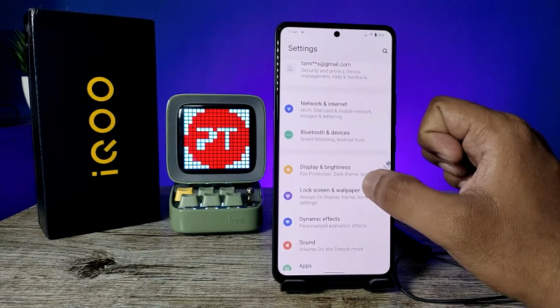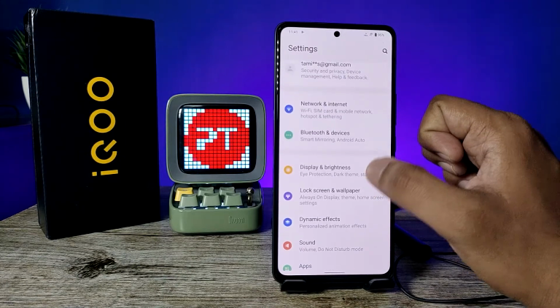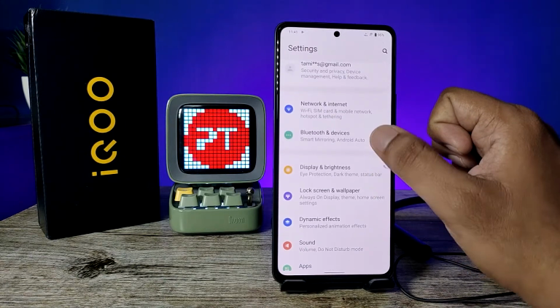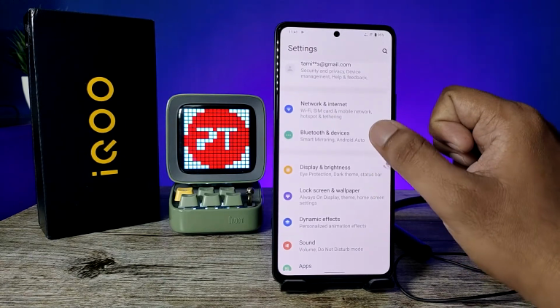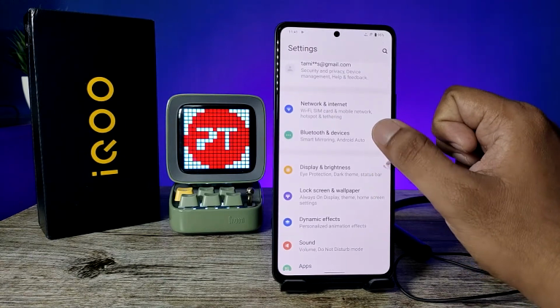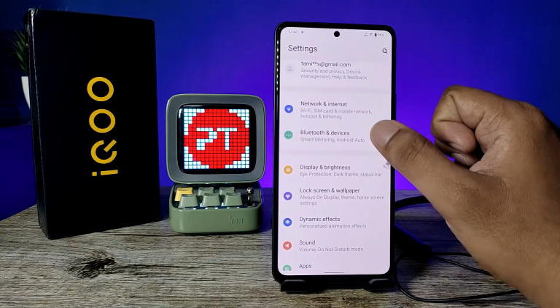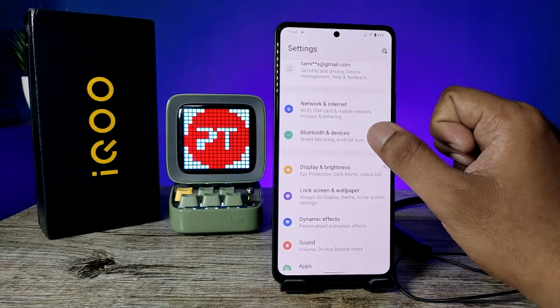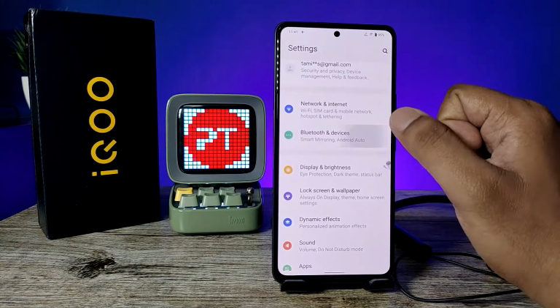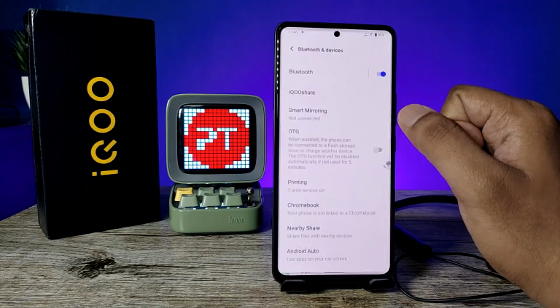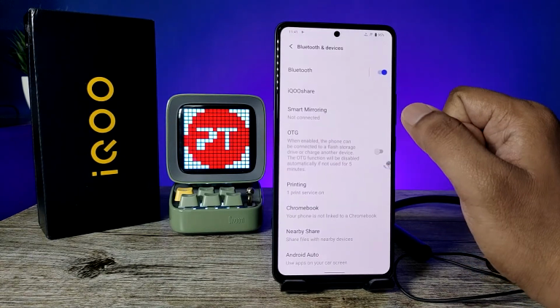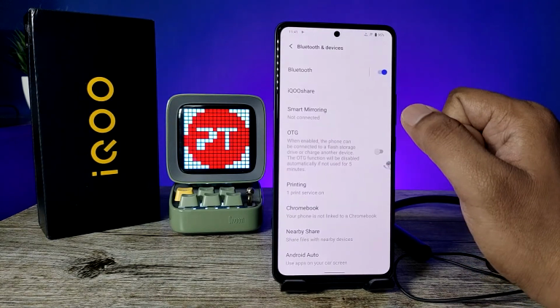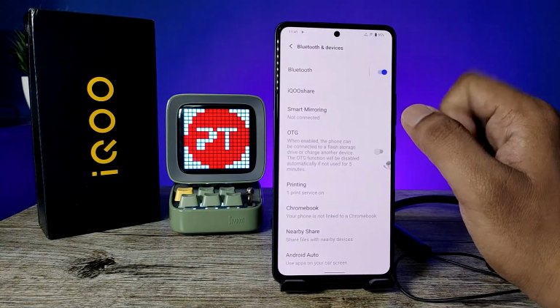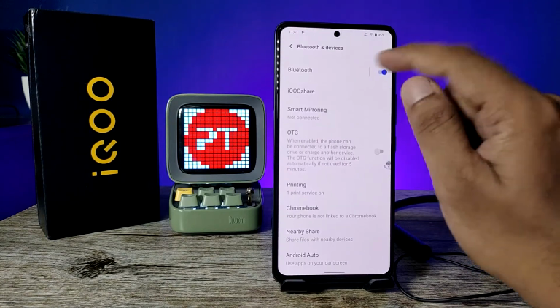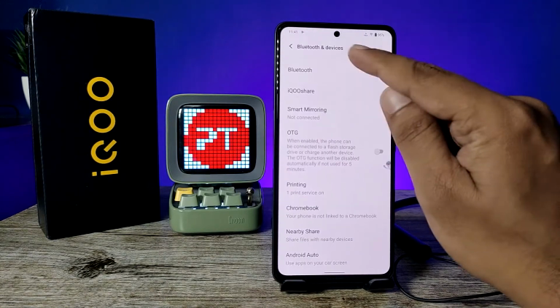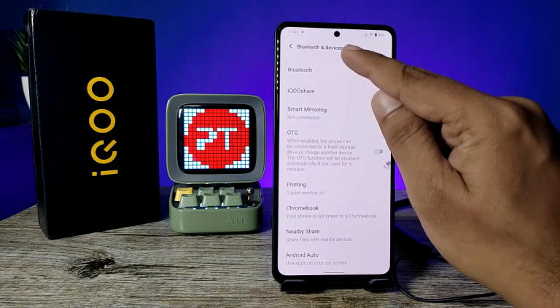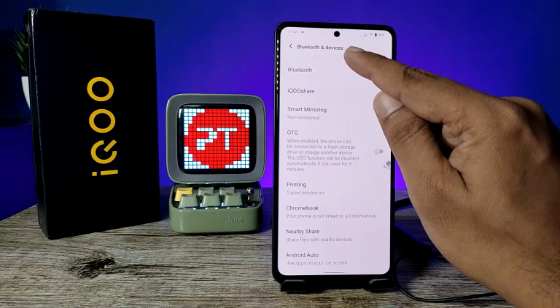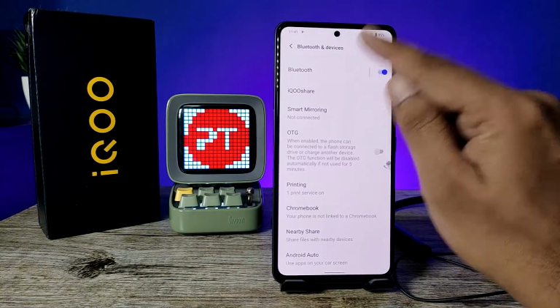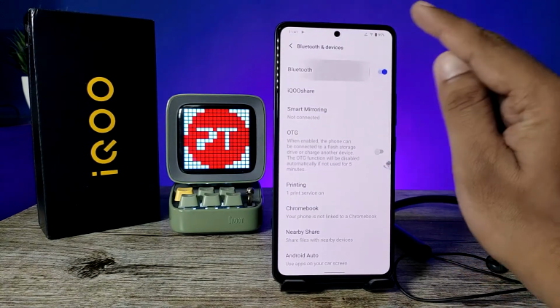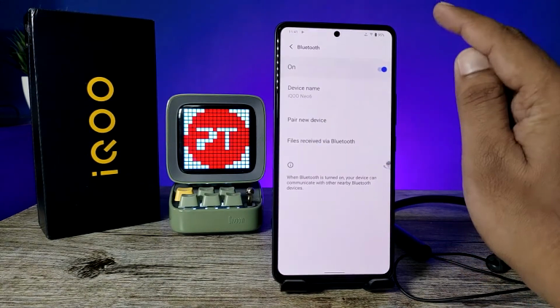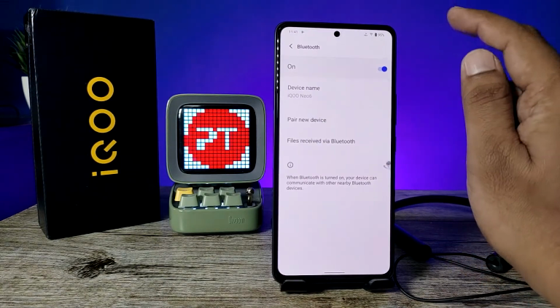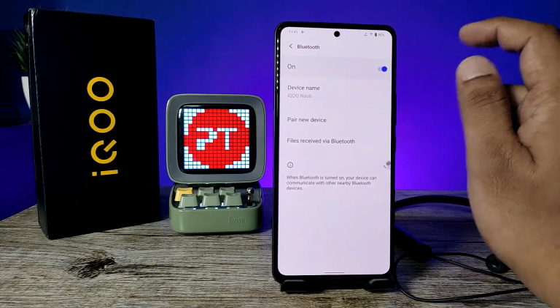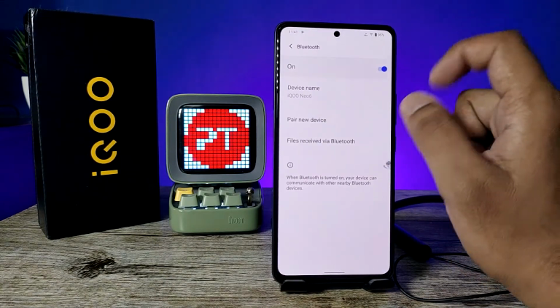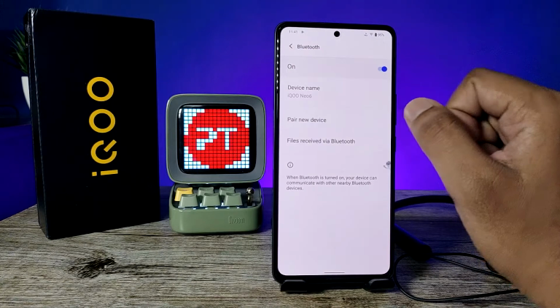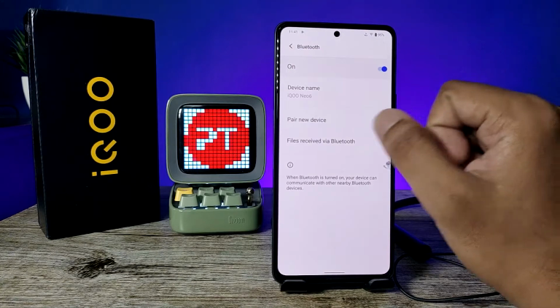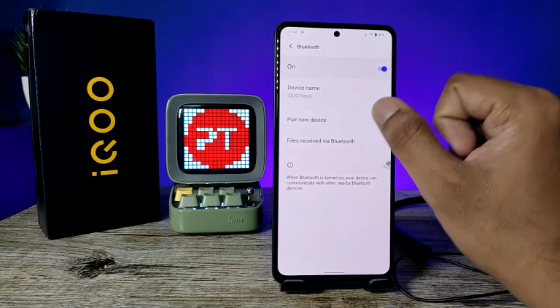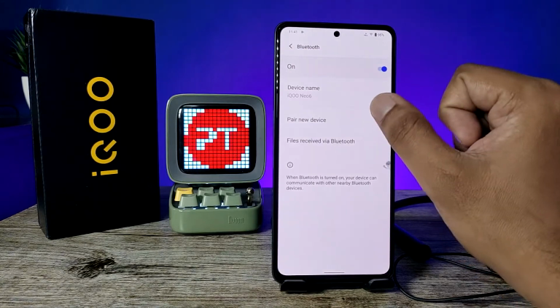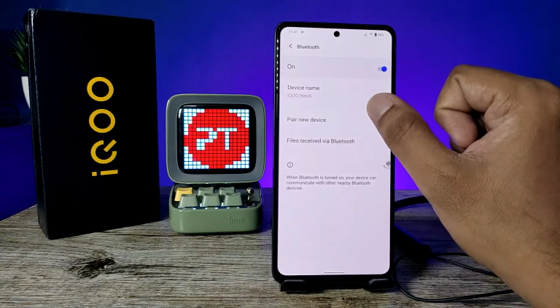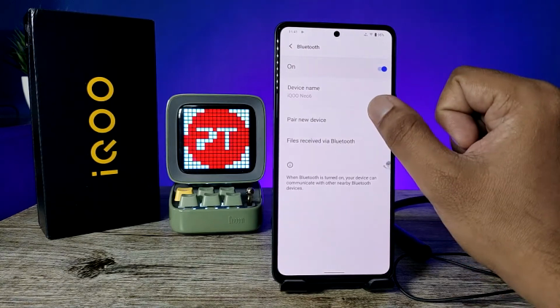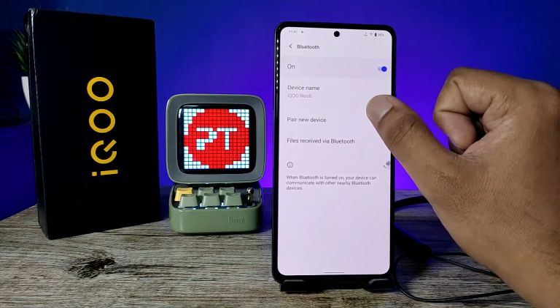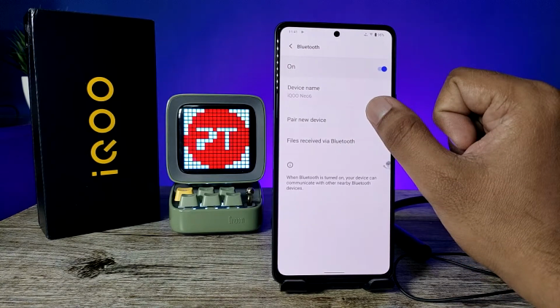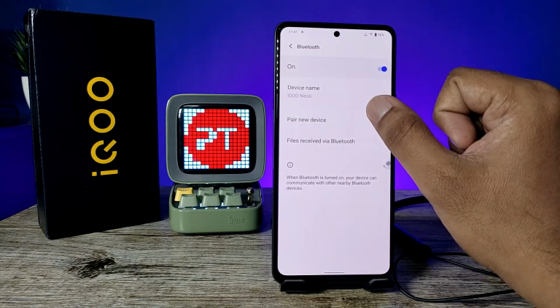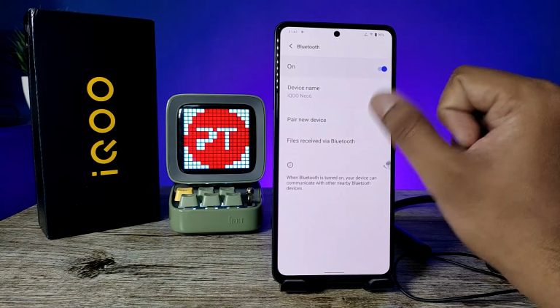Now click on Bluetooth and Devices, then click on Bluetooth, and now click Pair New Device.